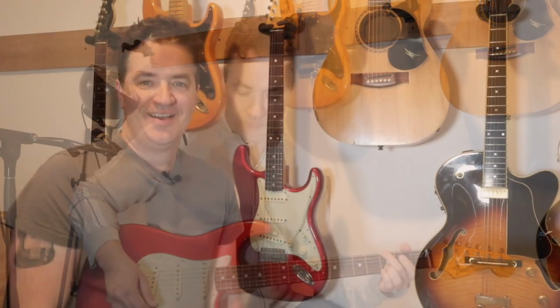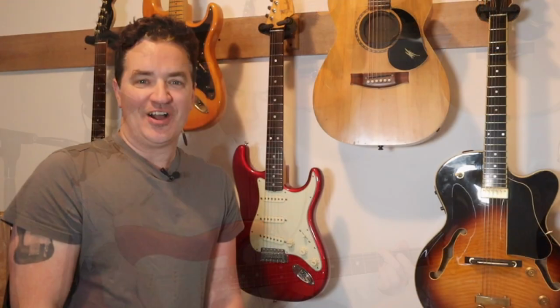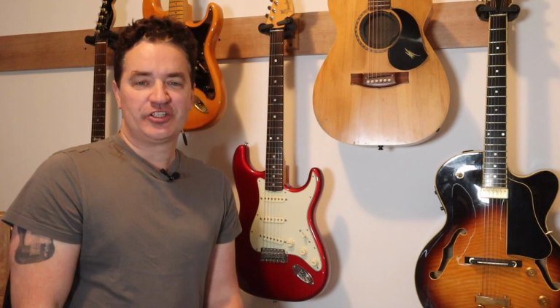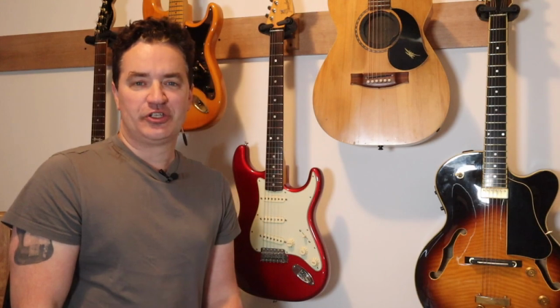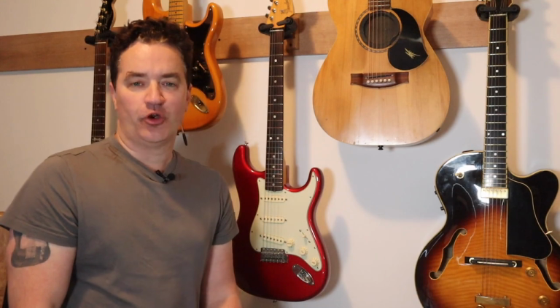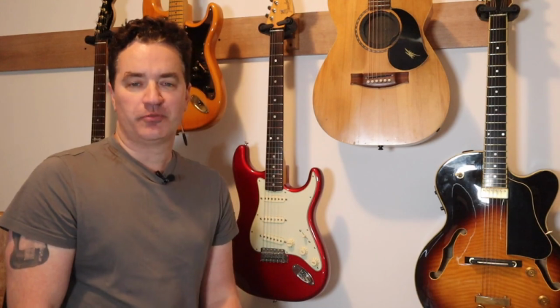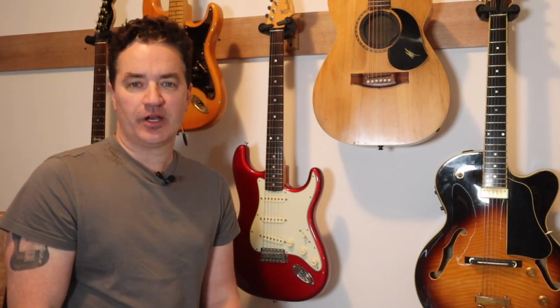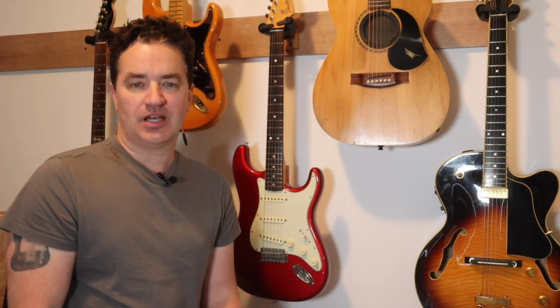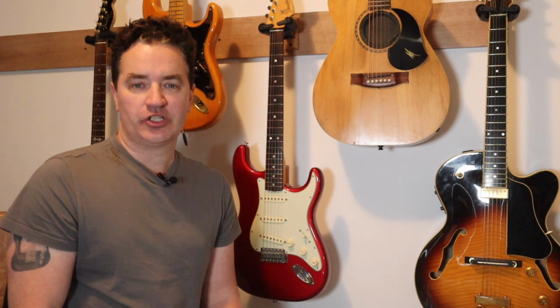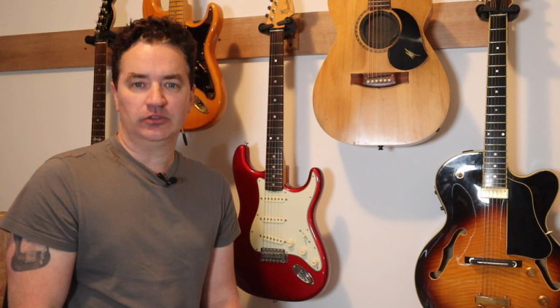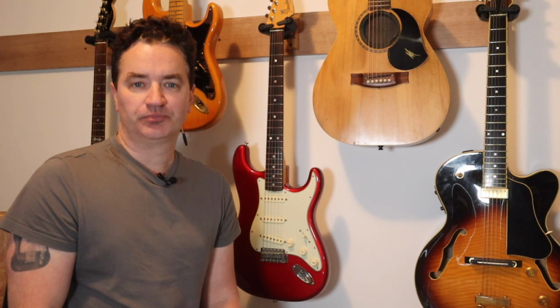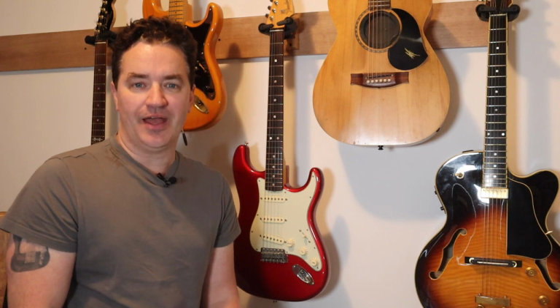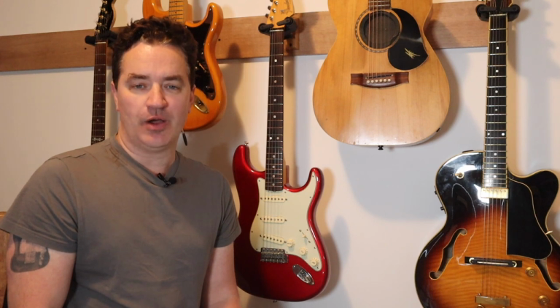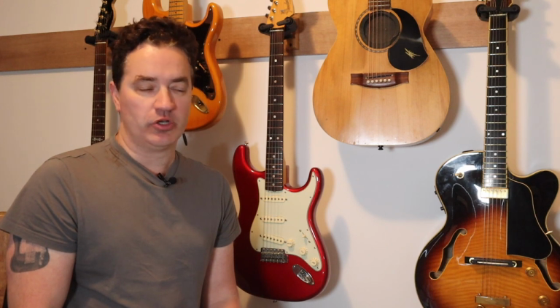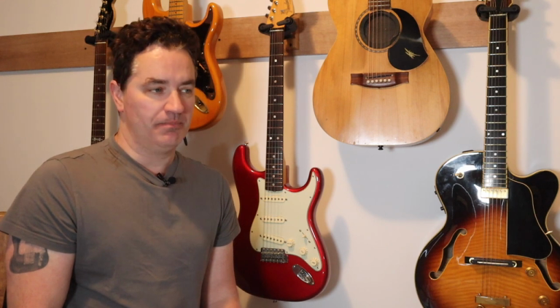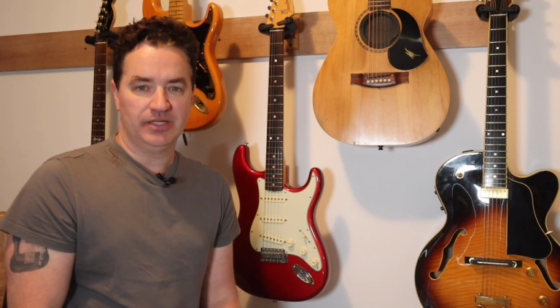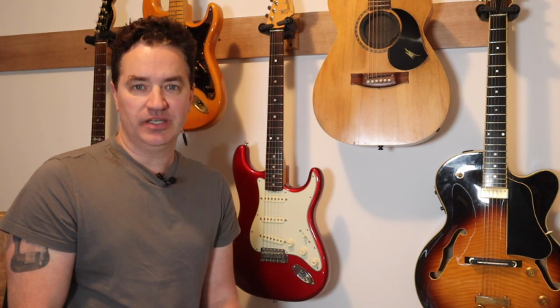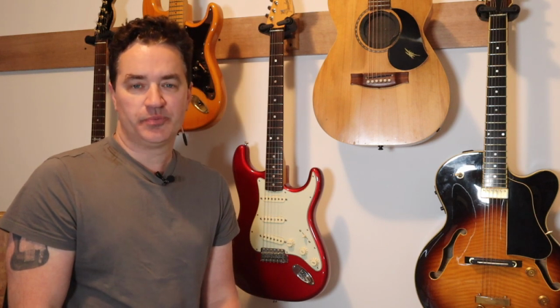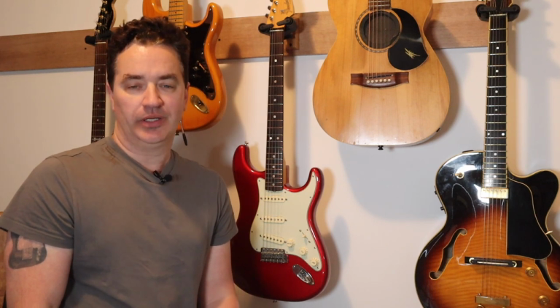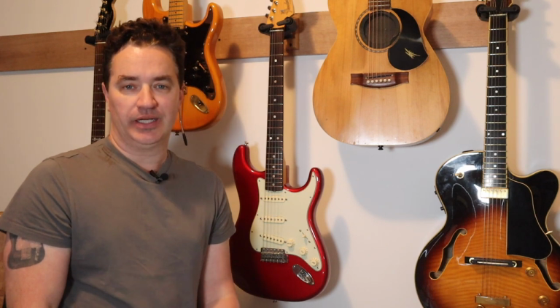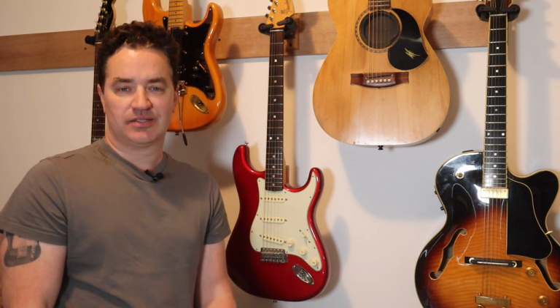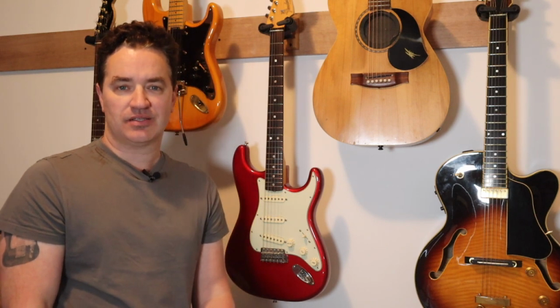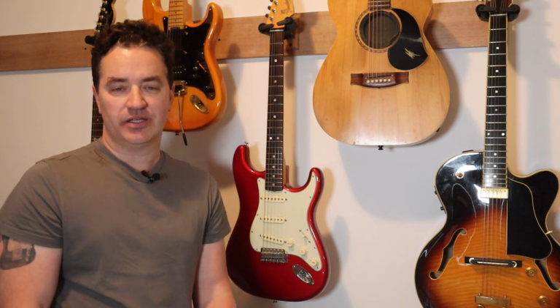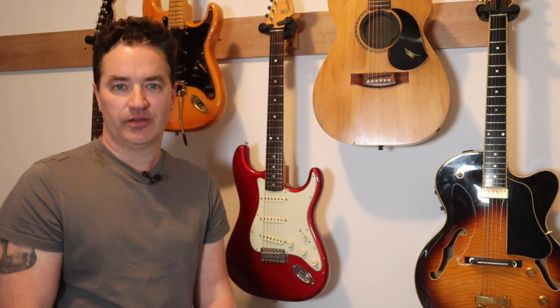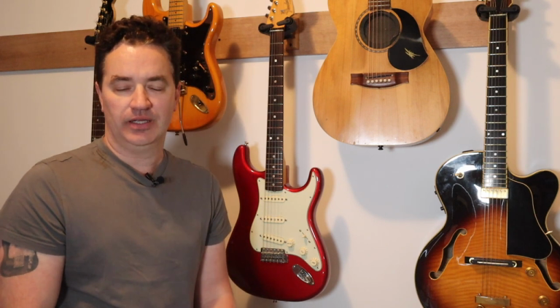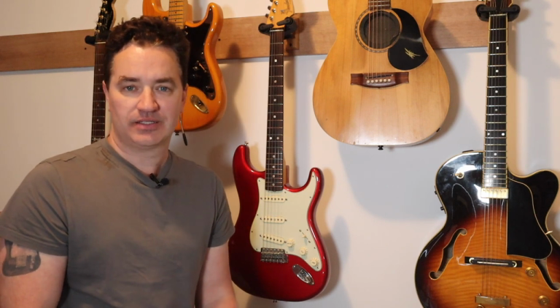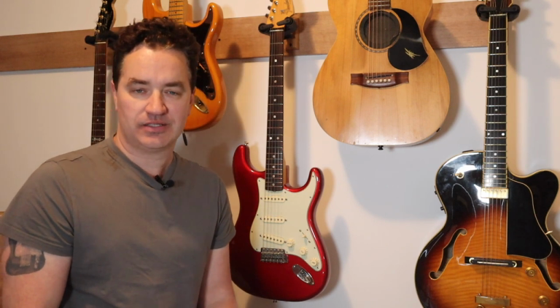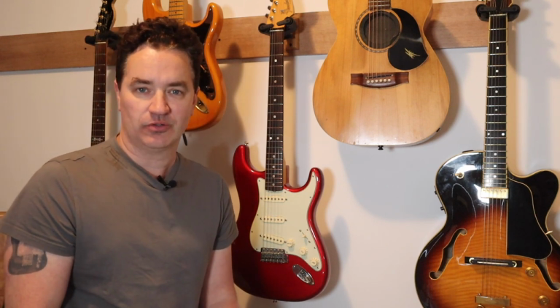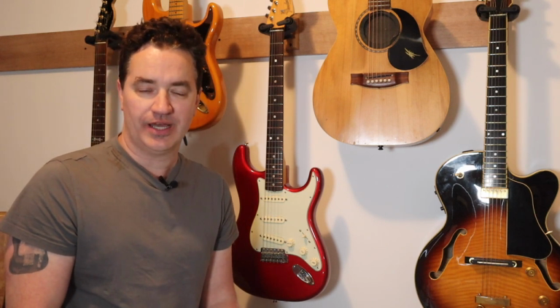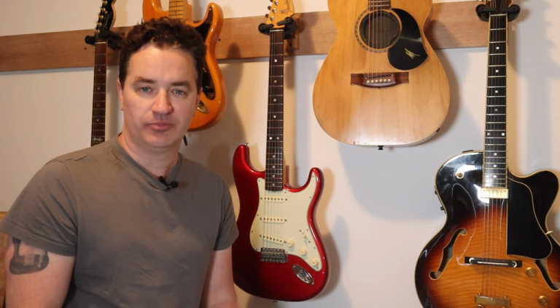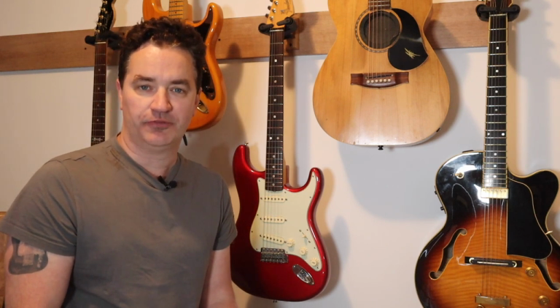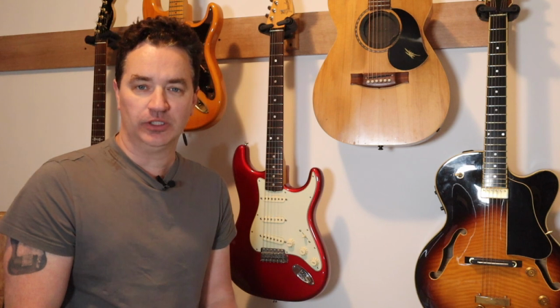Hi guys, this is Troy from Australian Guitar Channel and that was Bitter Tears by INXS, another INXS song to add to my folder.